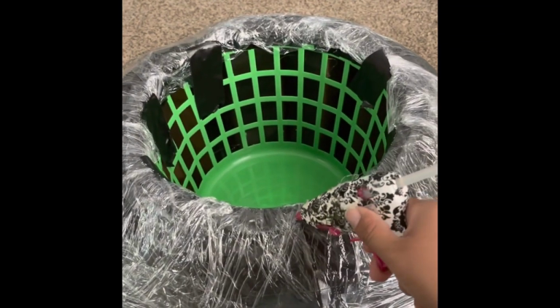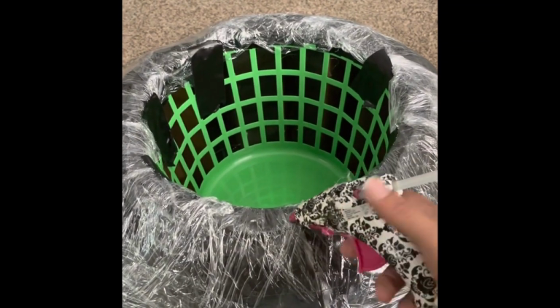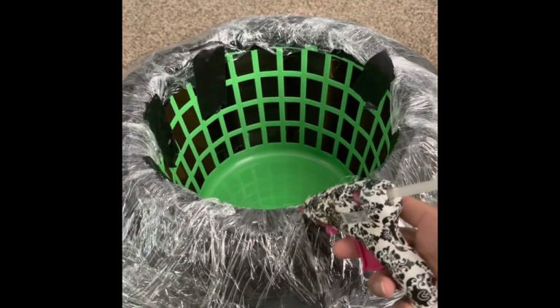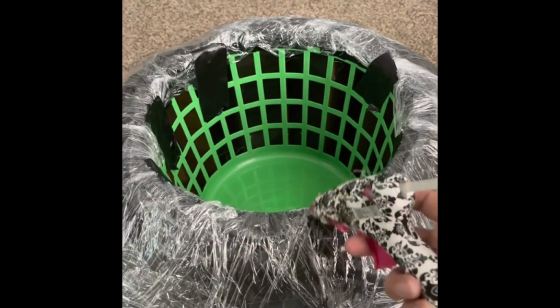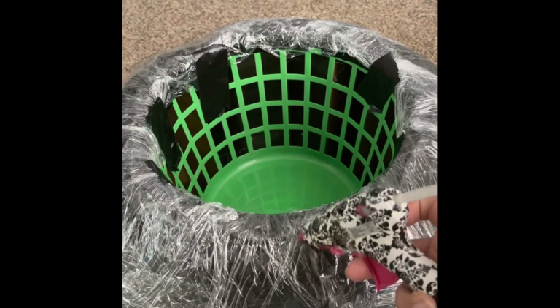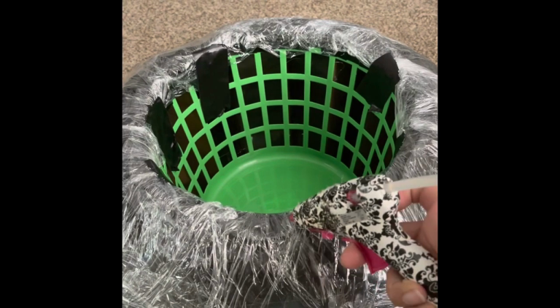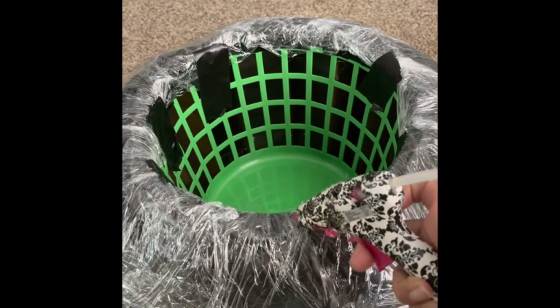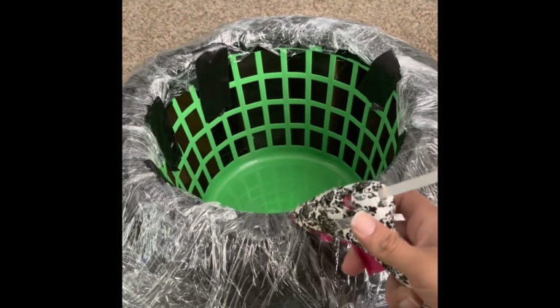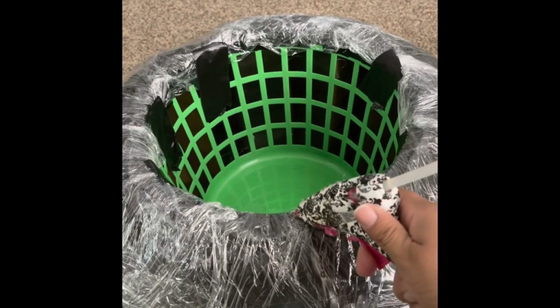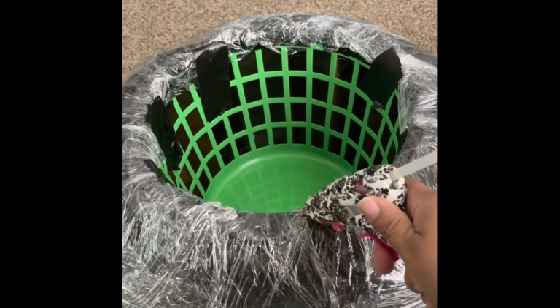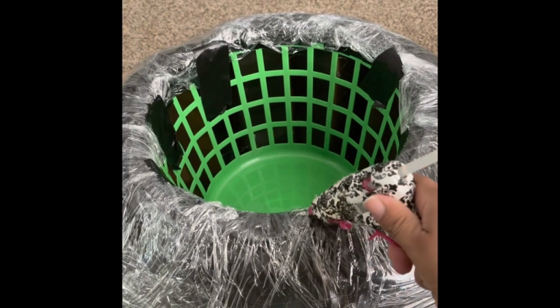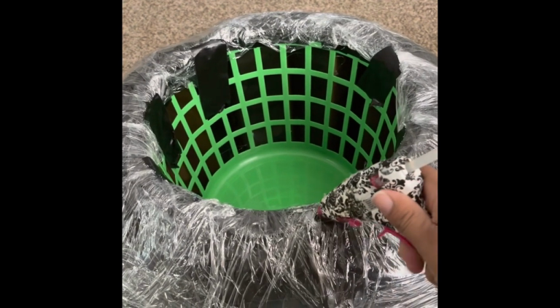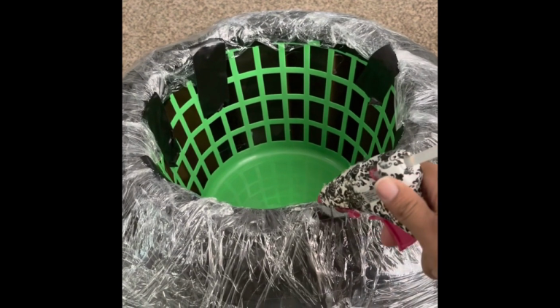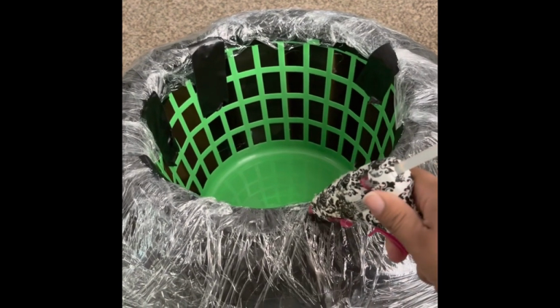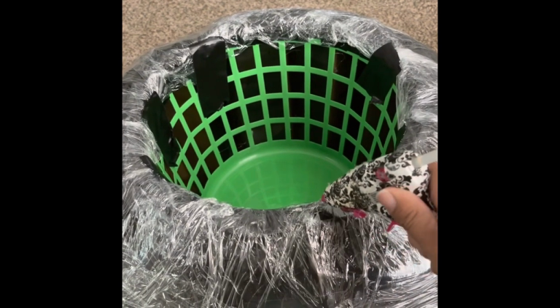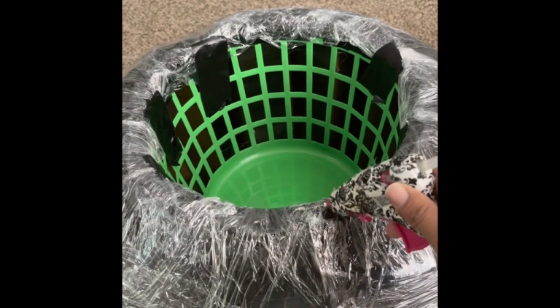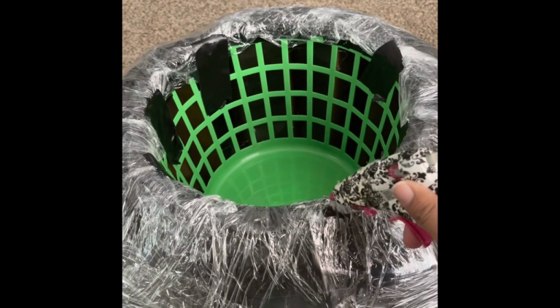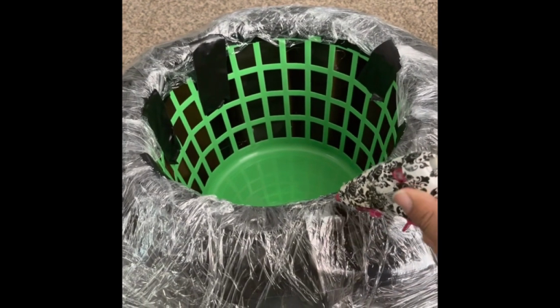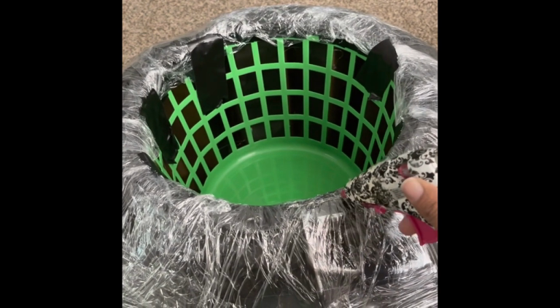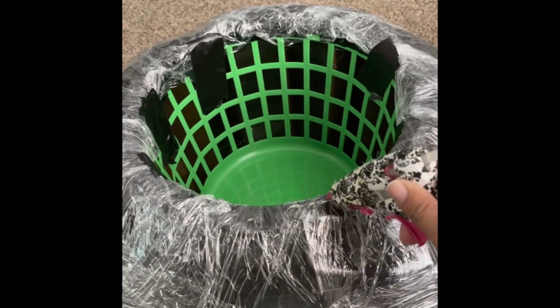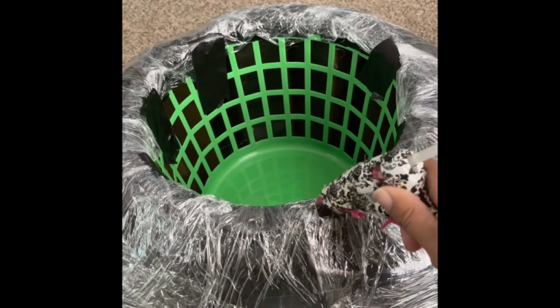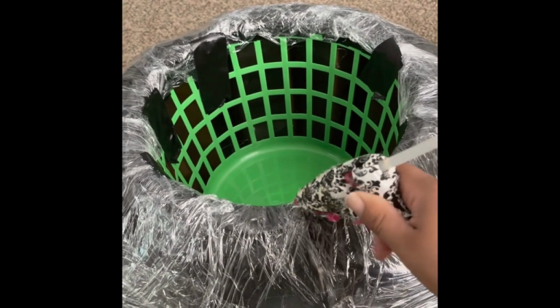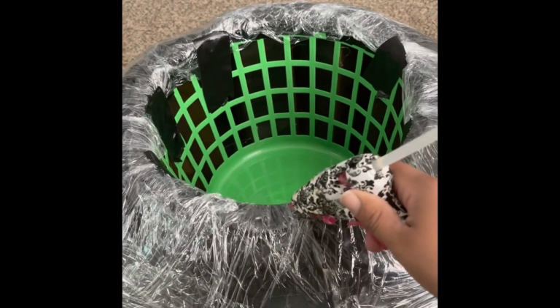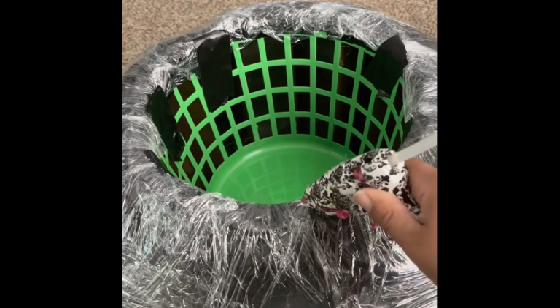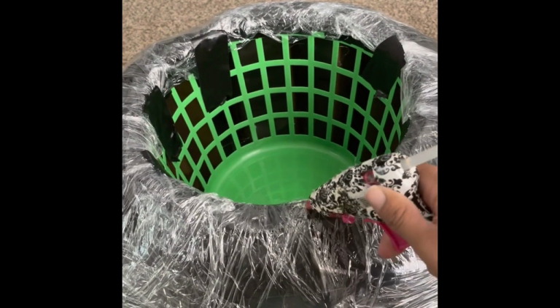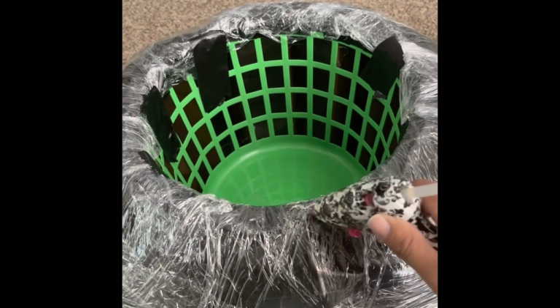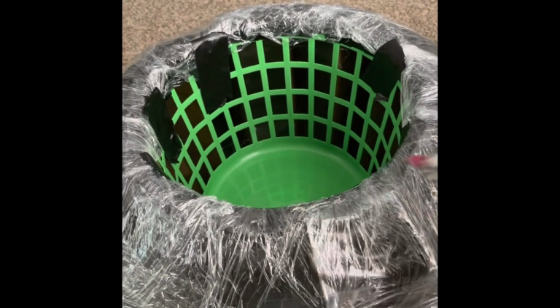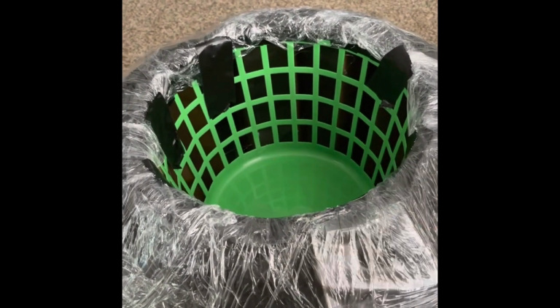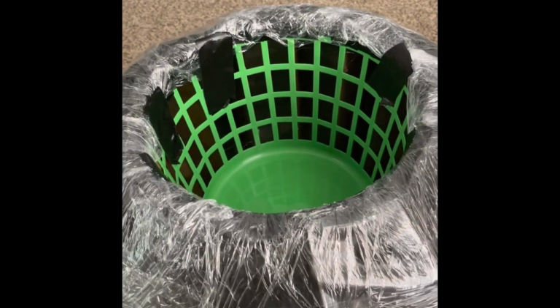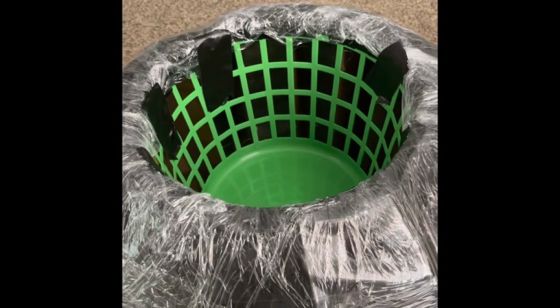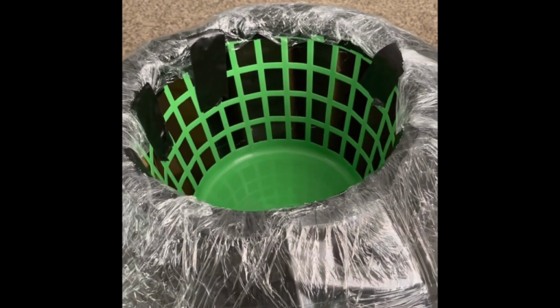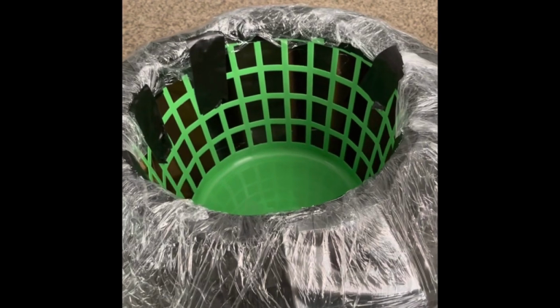After finishing the bowl, you will want to hot glue it to the rest of the cauldron. Be sure to apply a good amount and fill in any gaps.